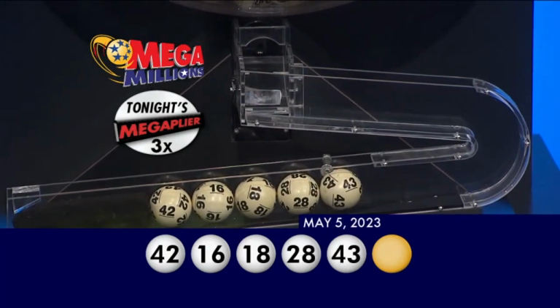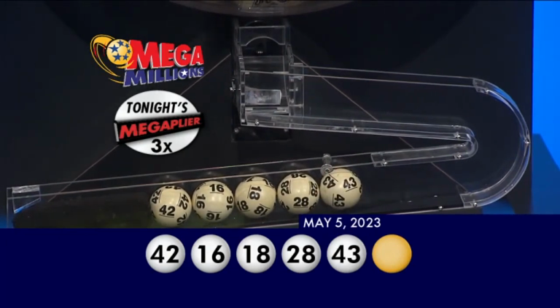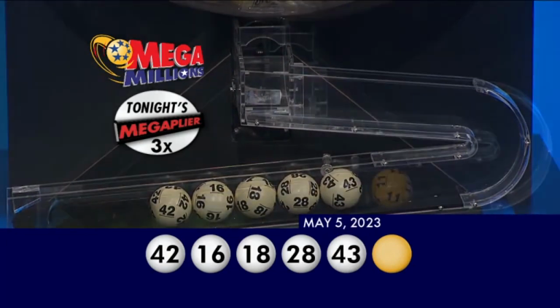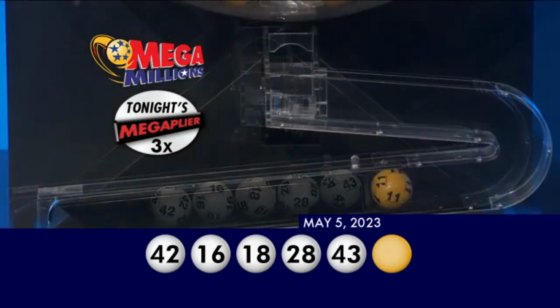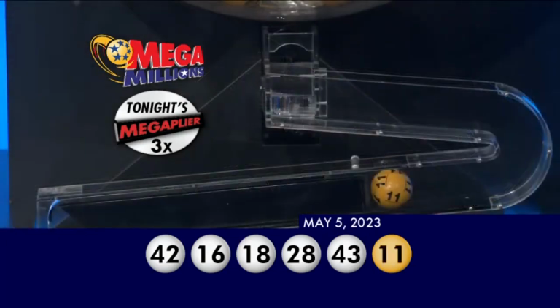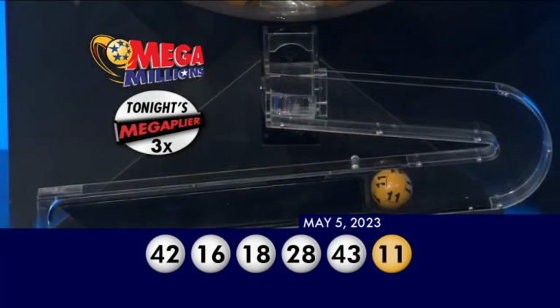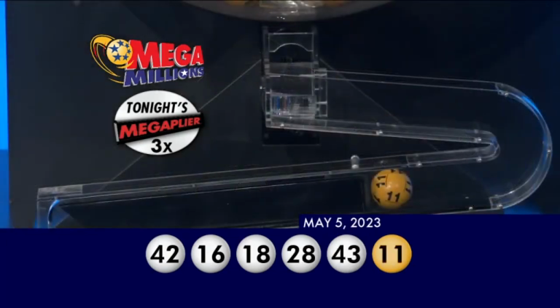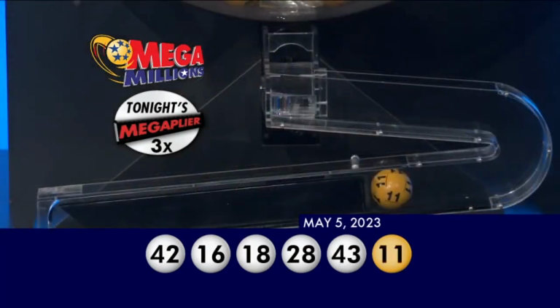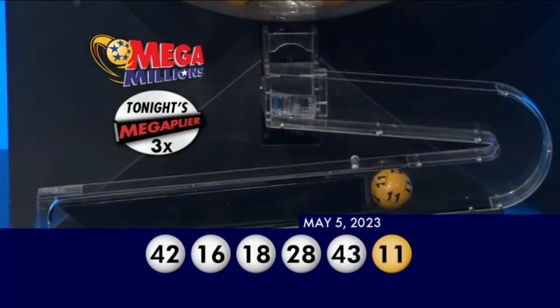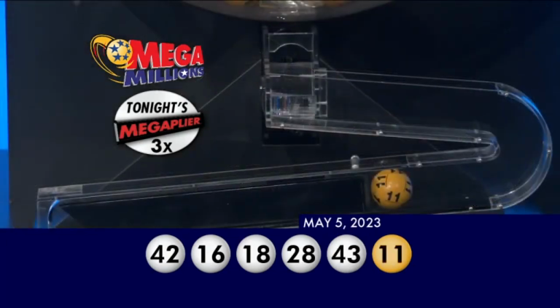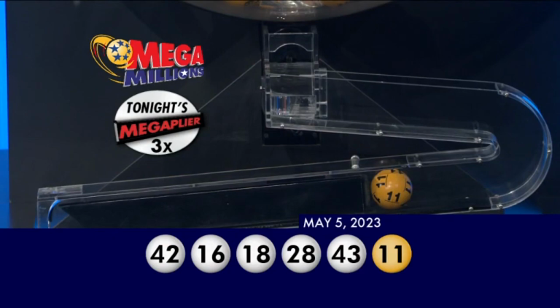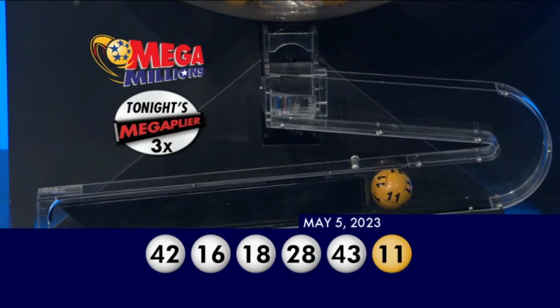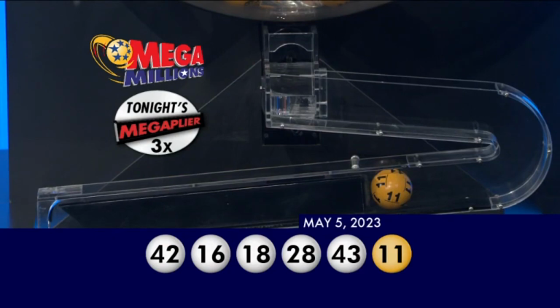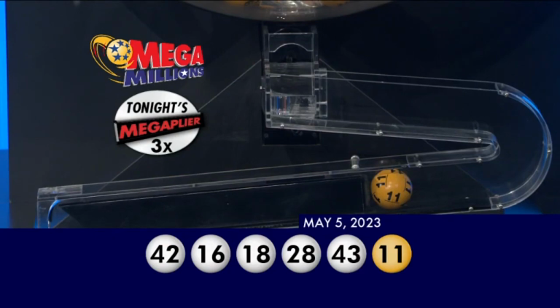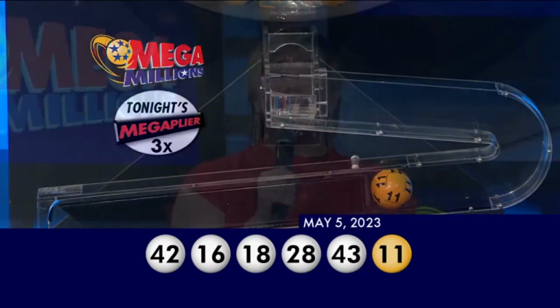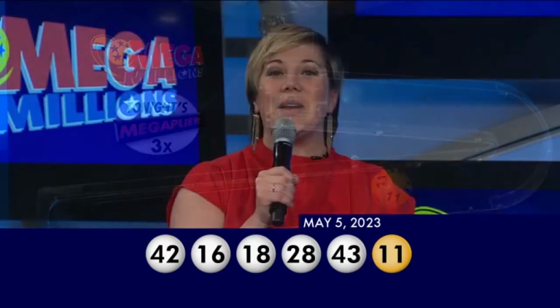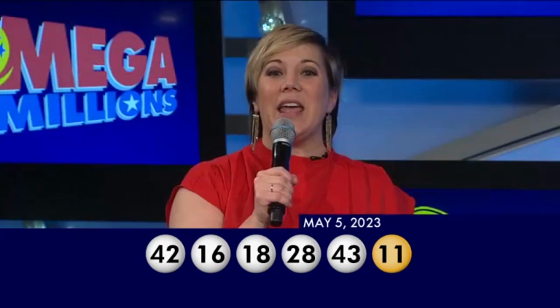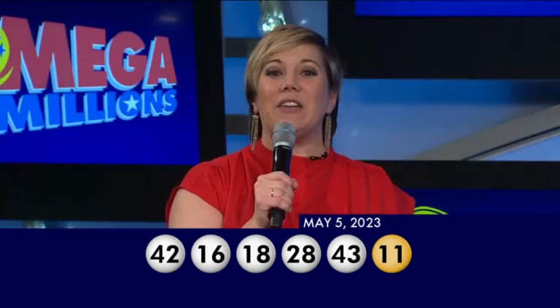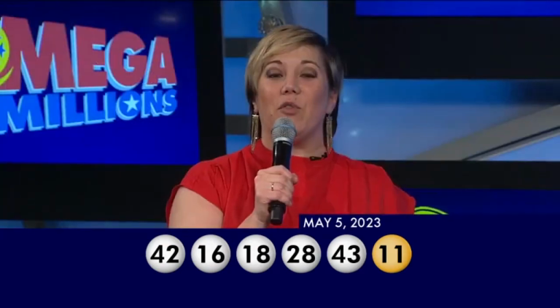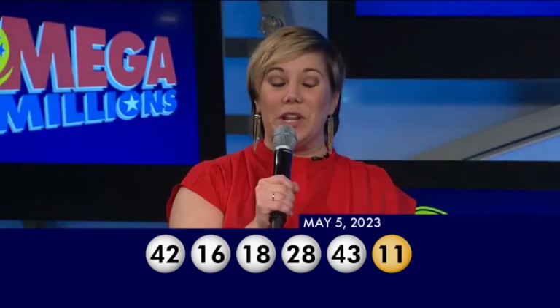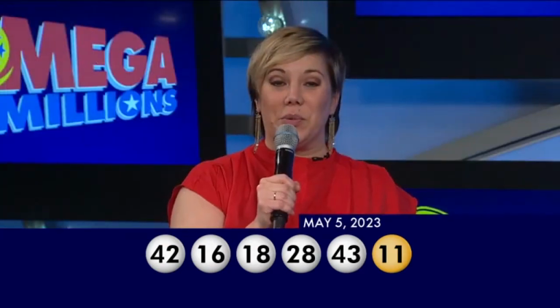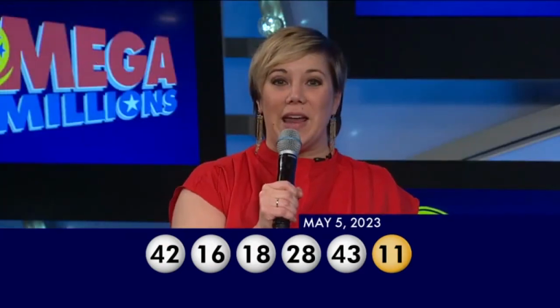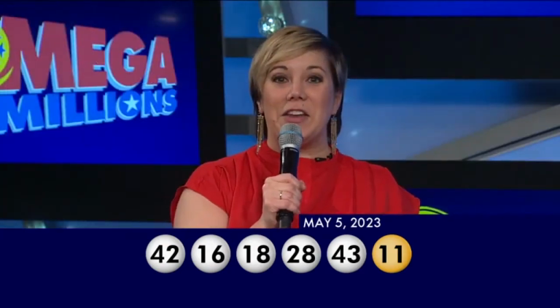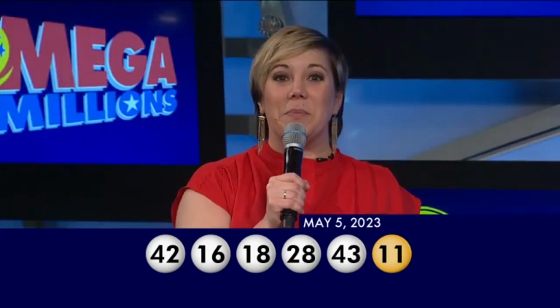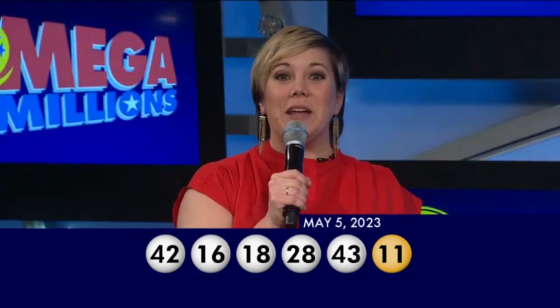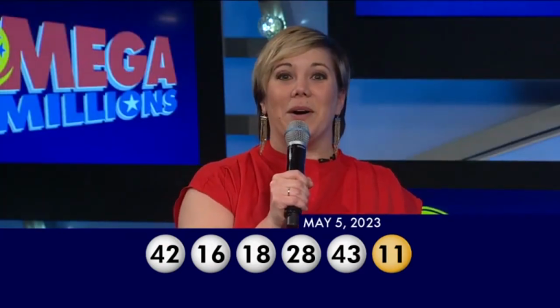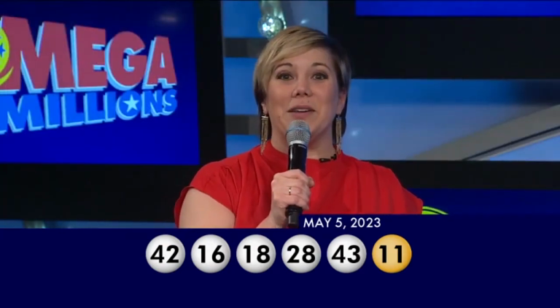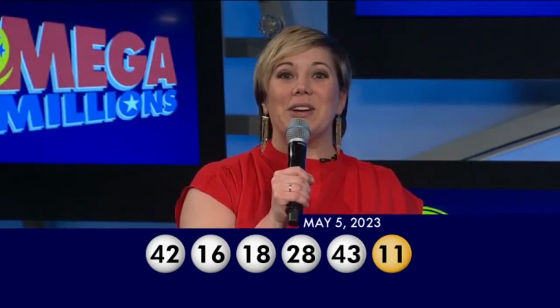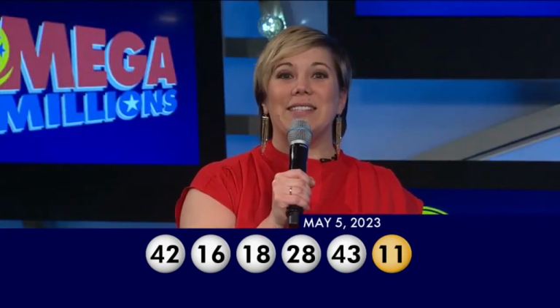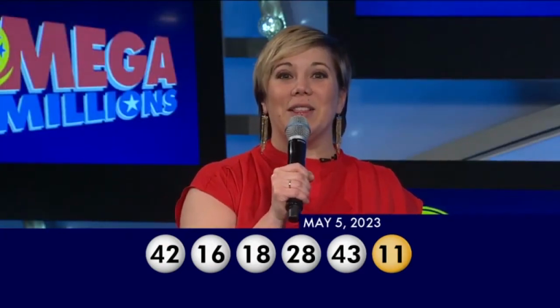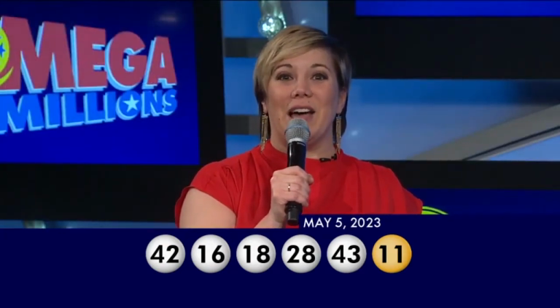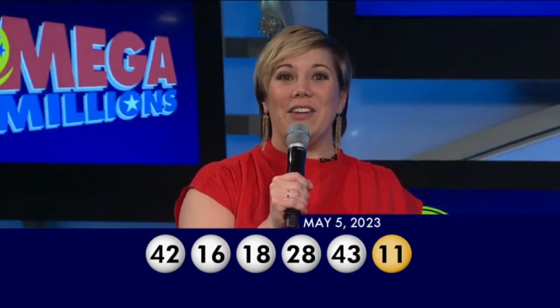Your winning numbers again are 42, 16, 18, 28, 43, and your Mega Ball number is 11.